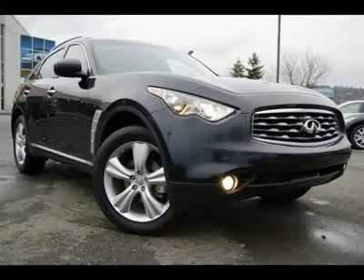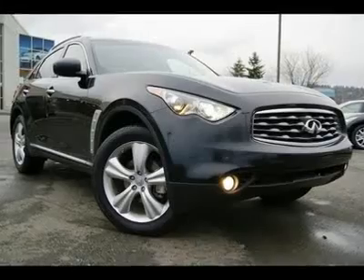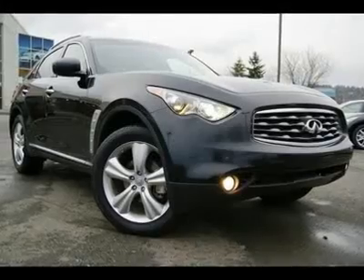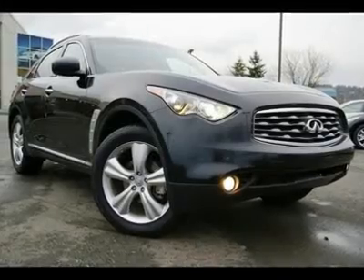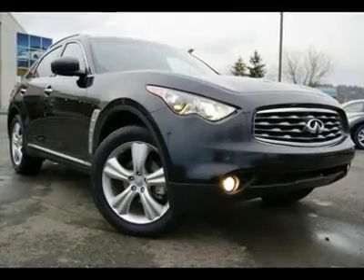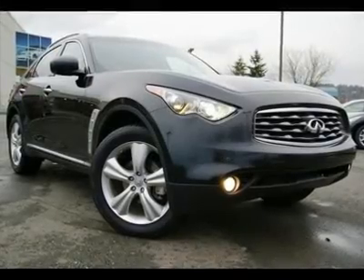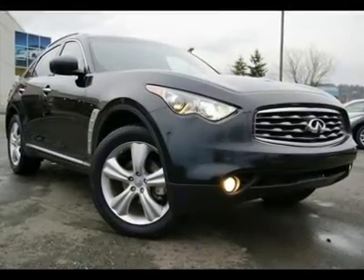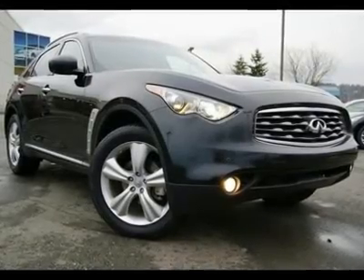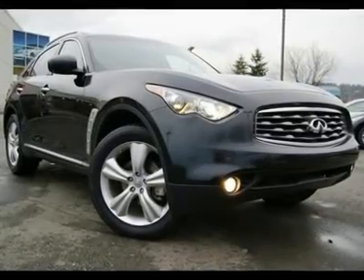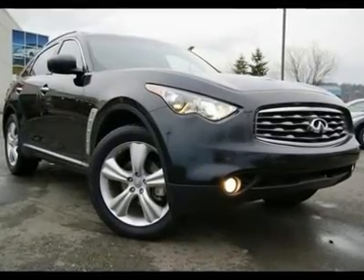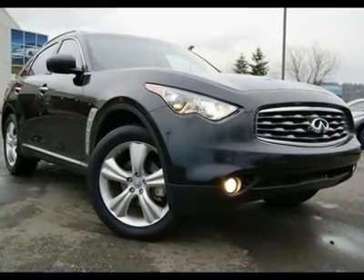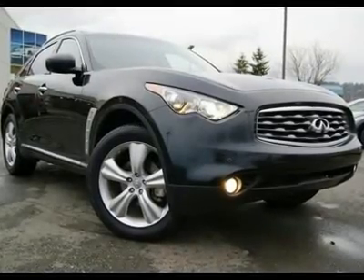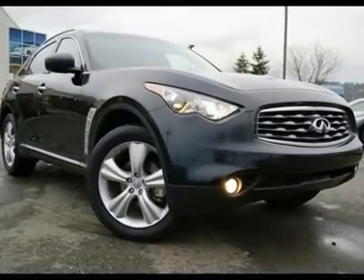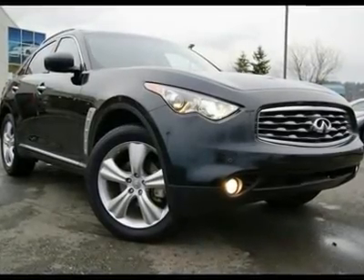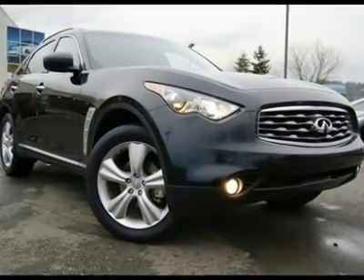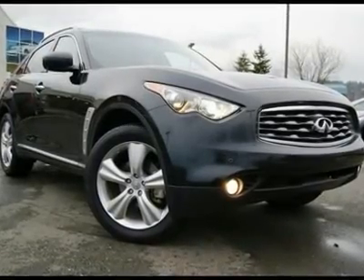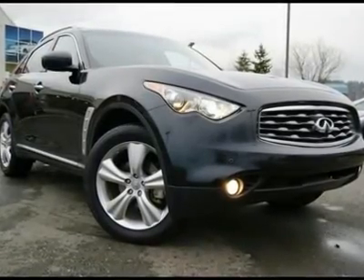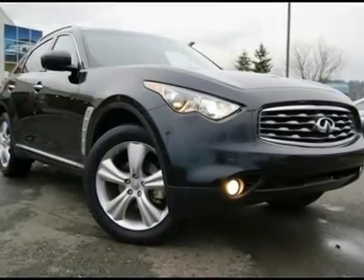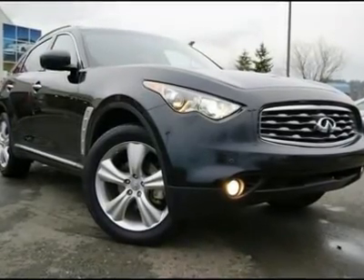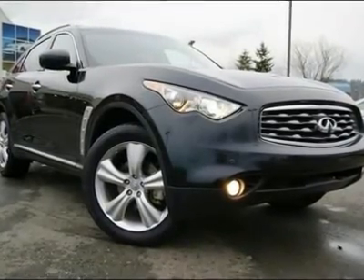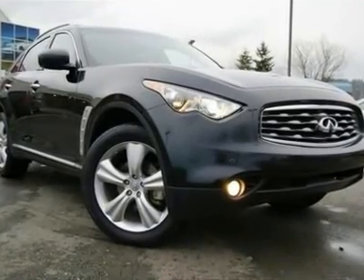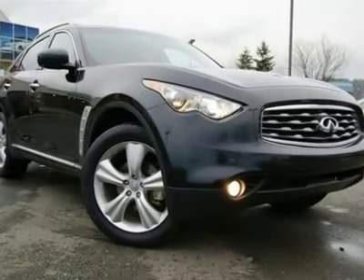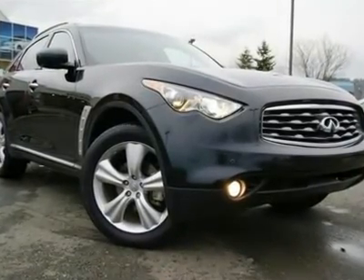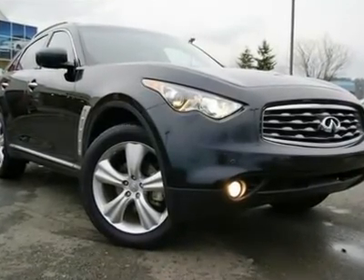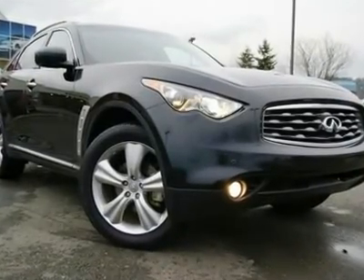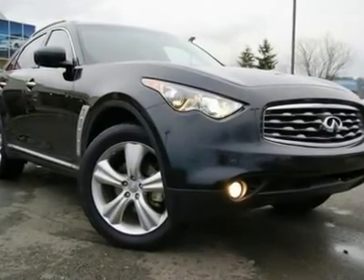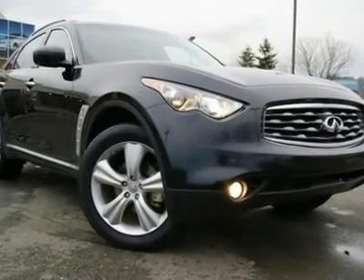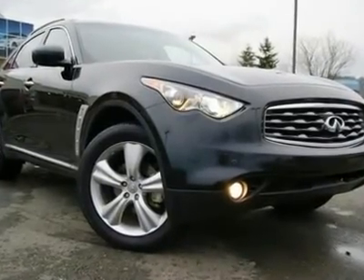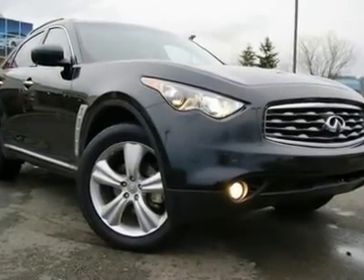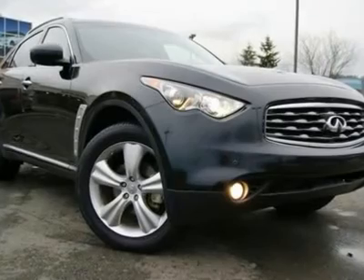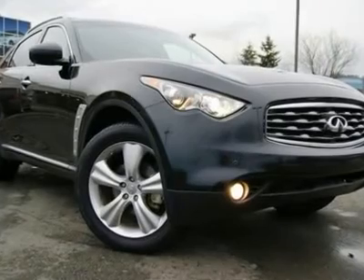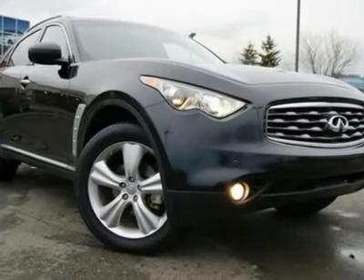Deluxe Touring Package, Navigation Package, Premium Package. Only 17K miles.